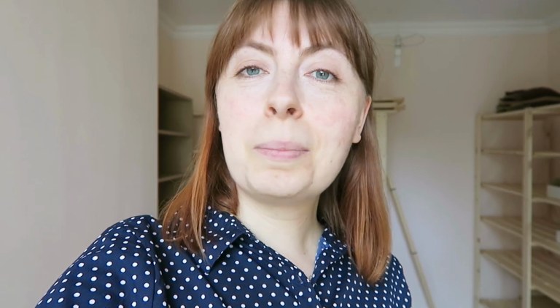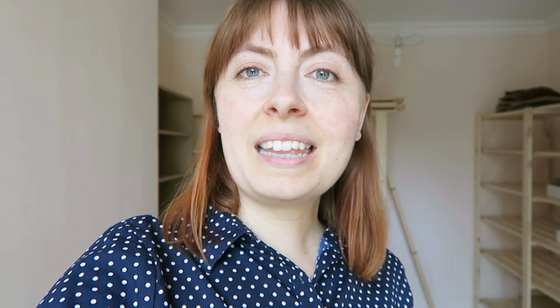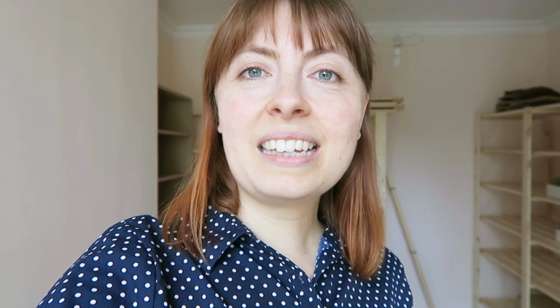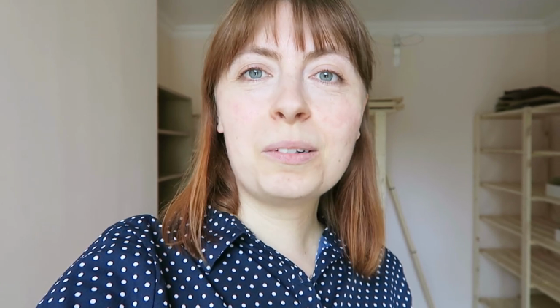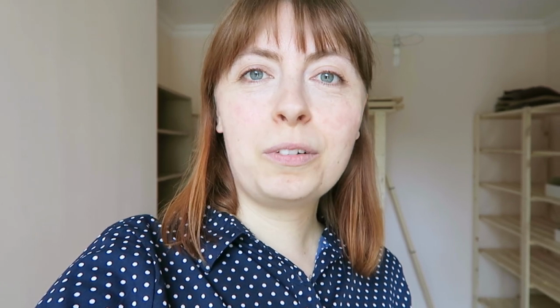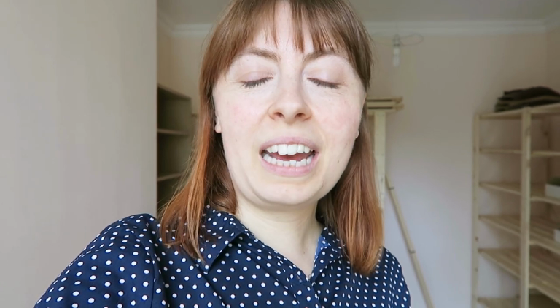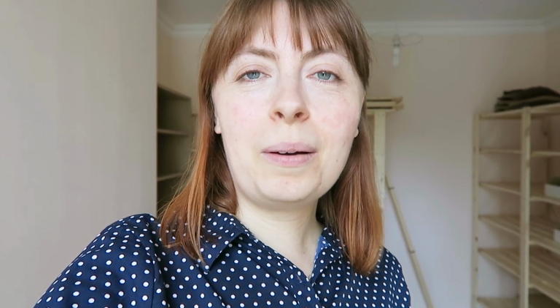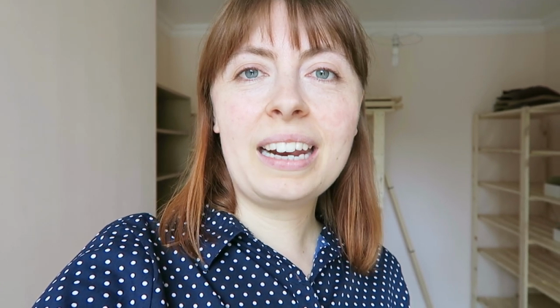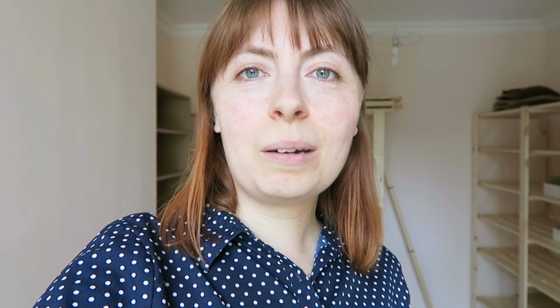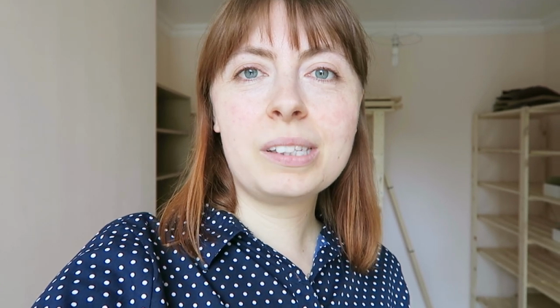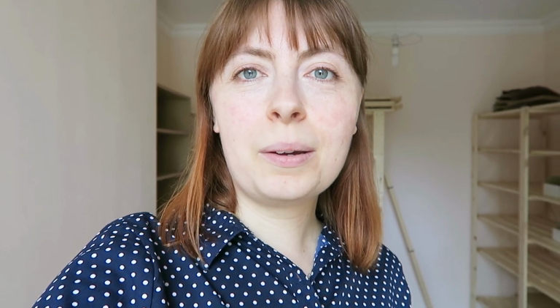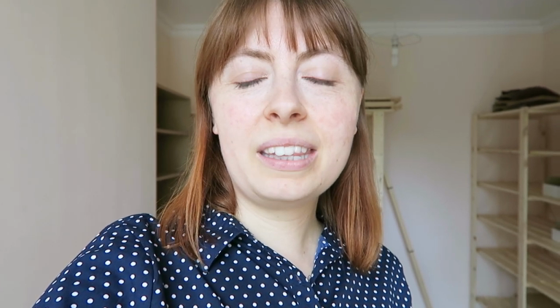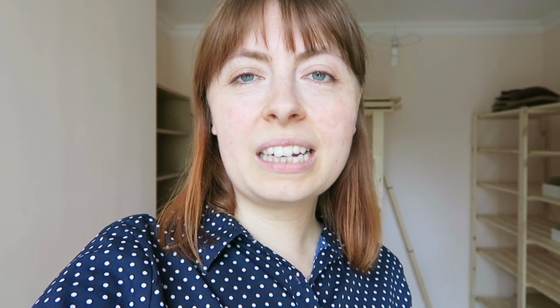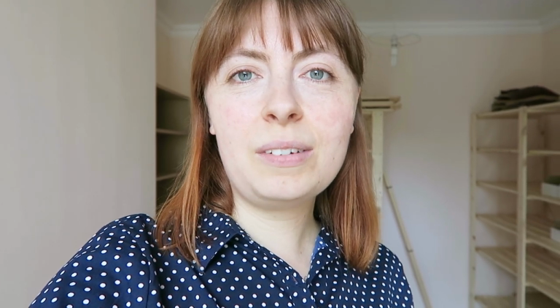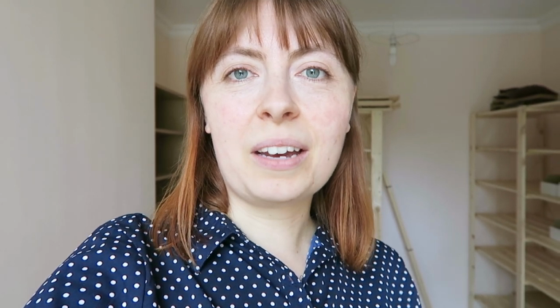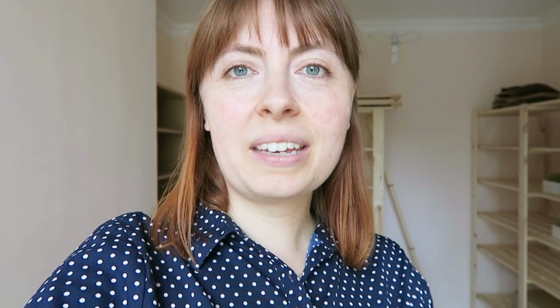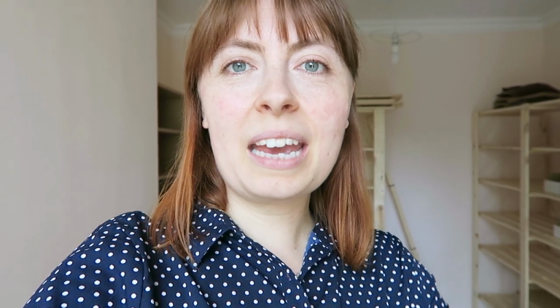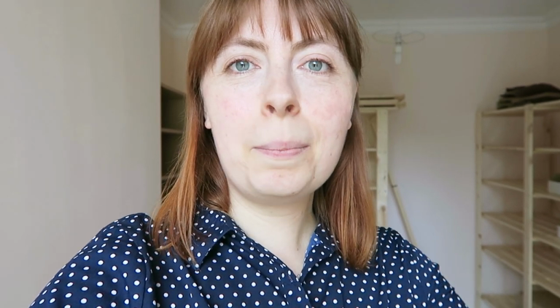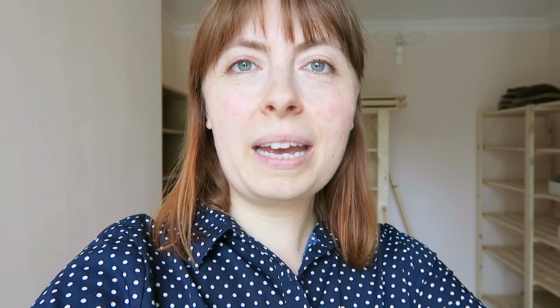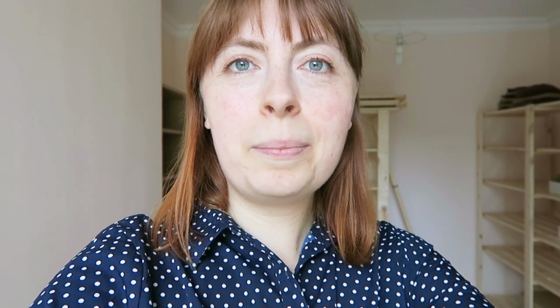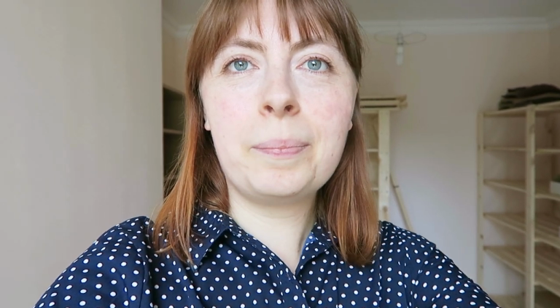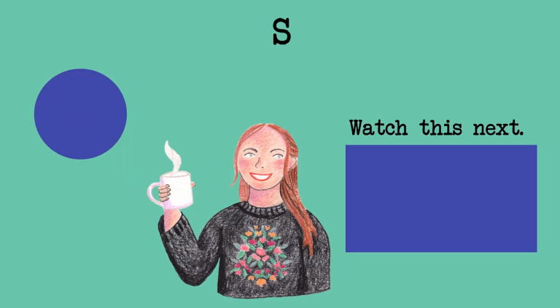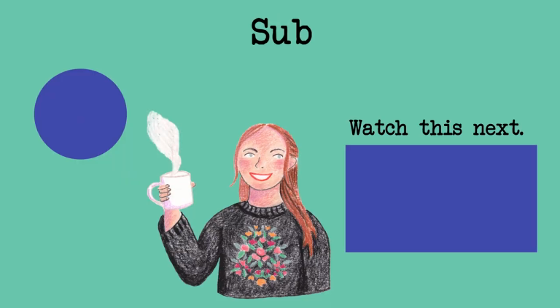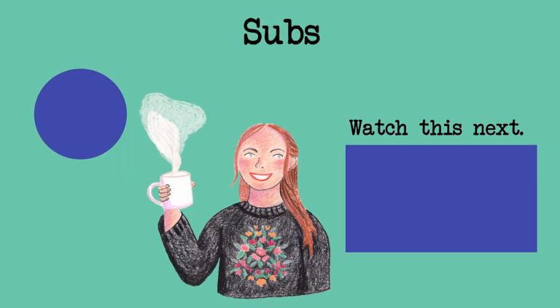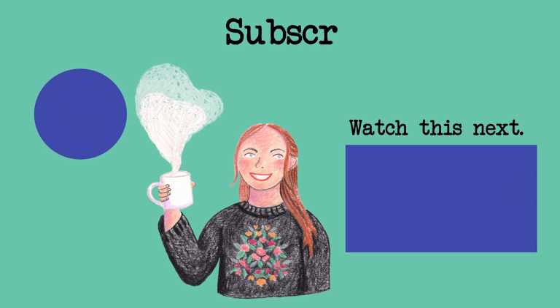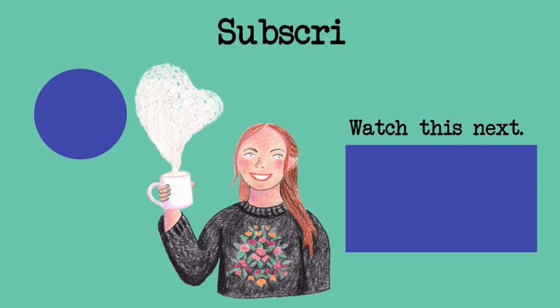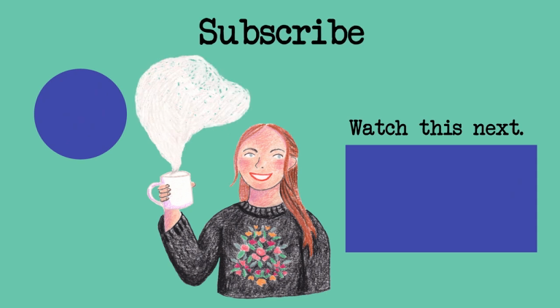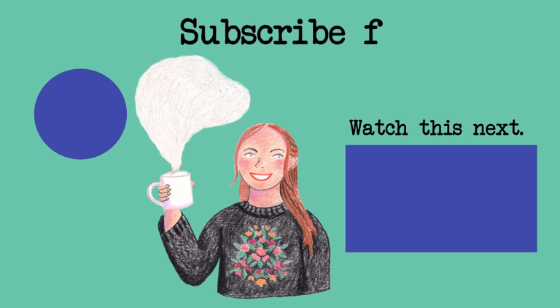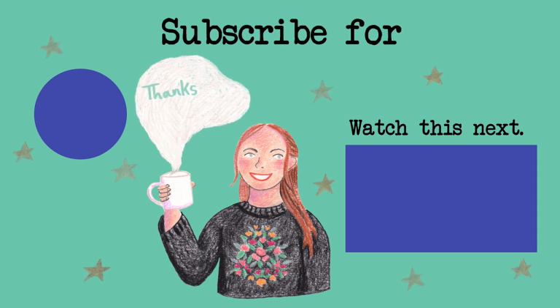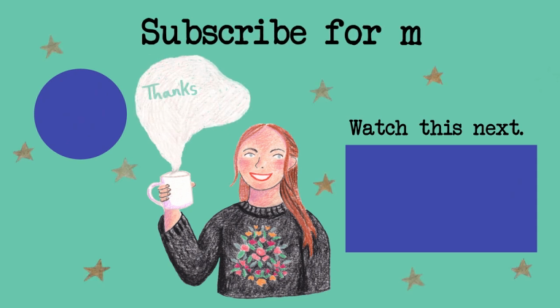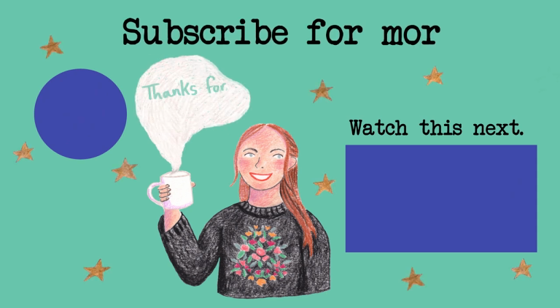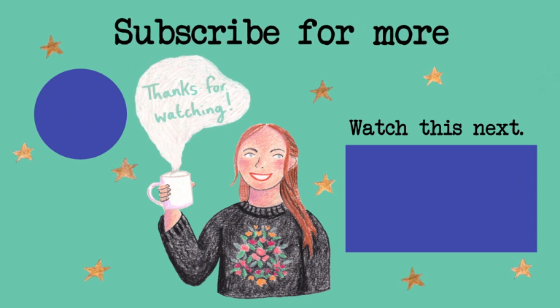But yeah, that's all for now and I will see you in the next video - okay bye! Thank you for coming.